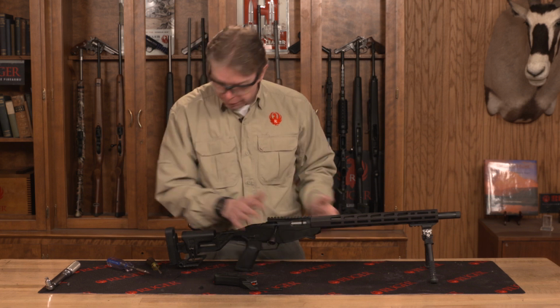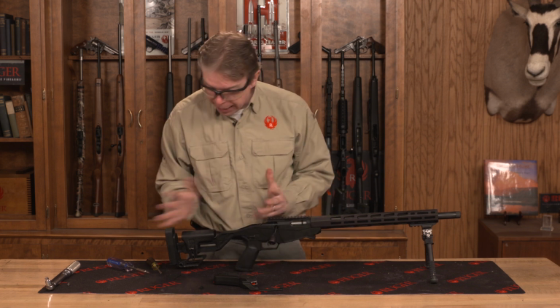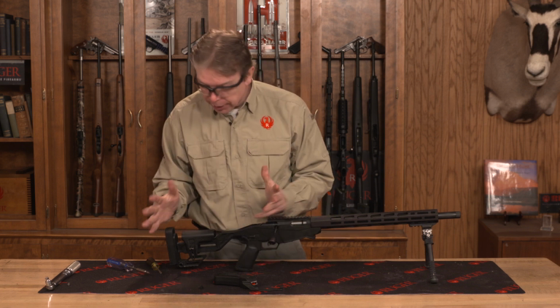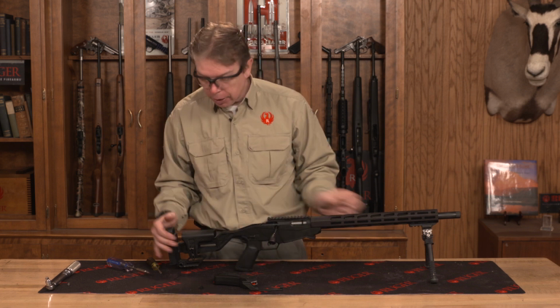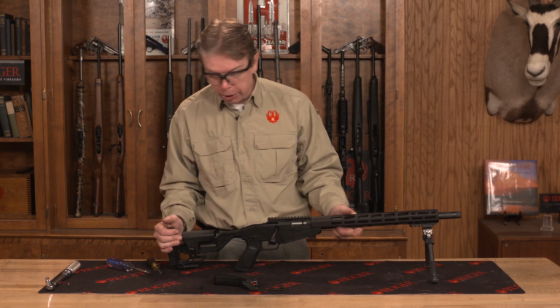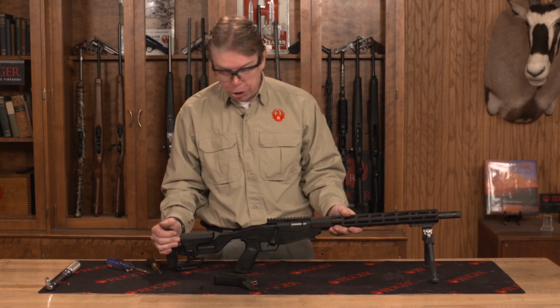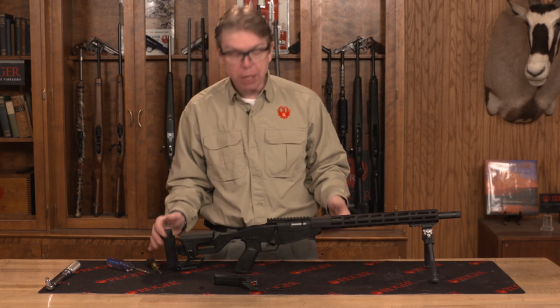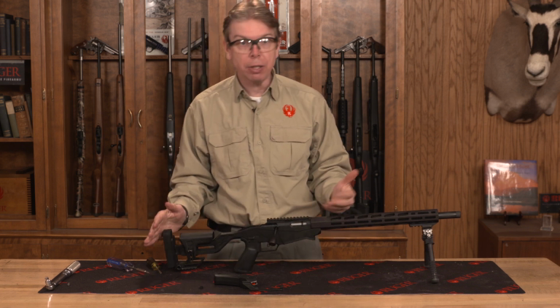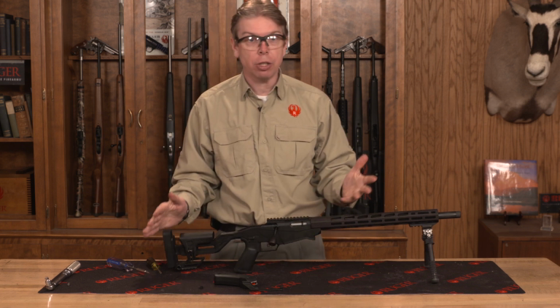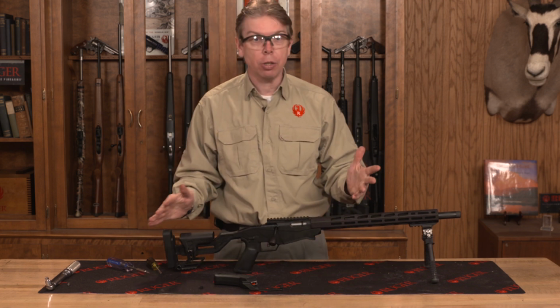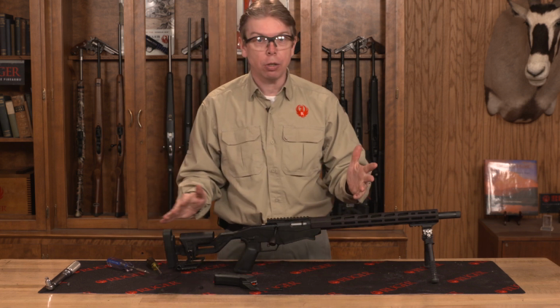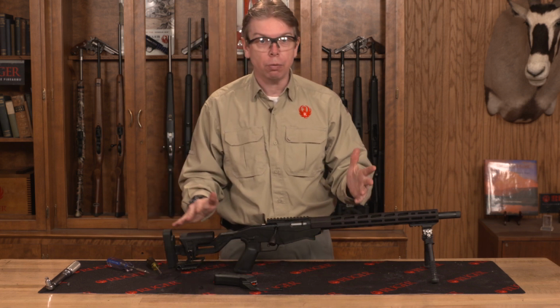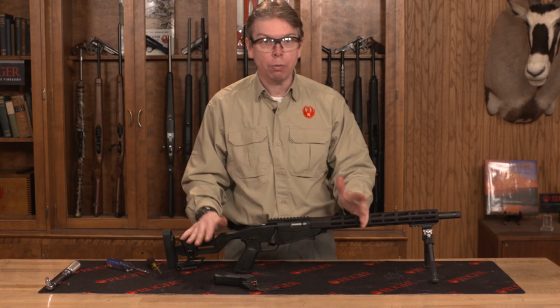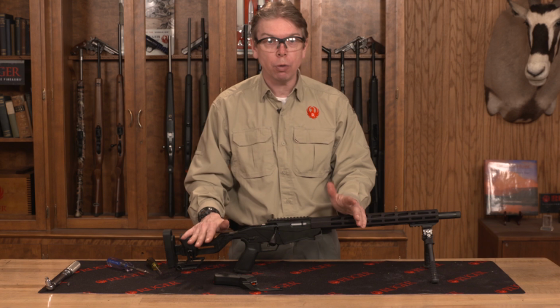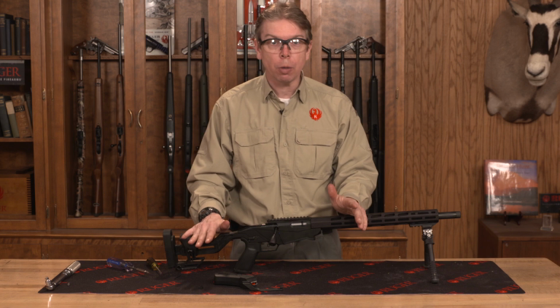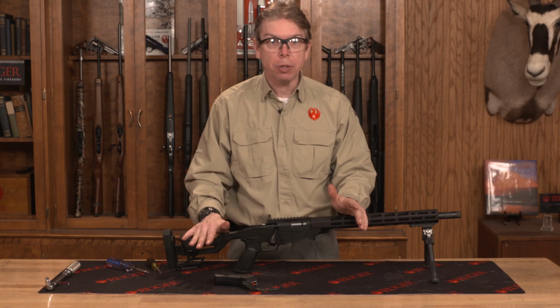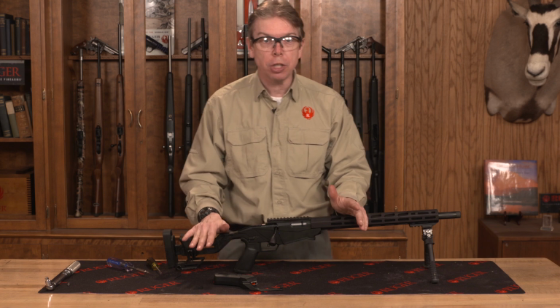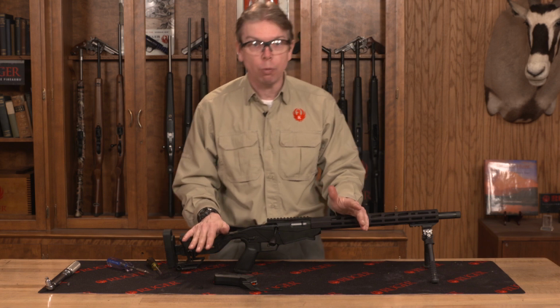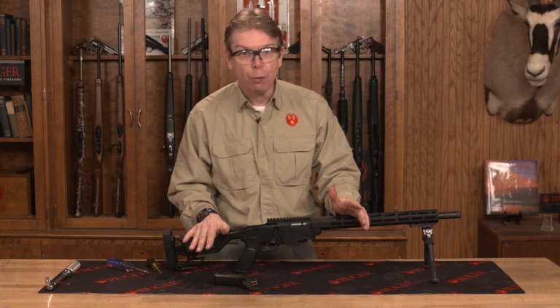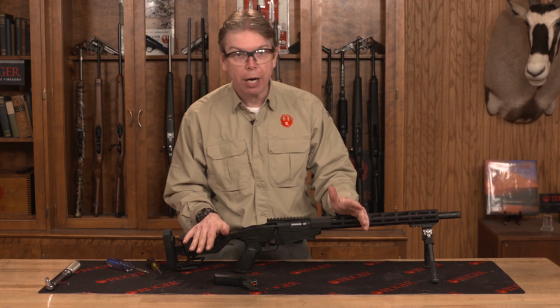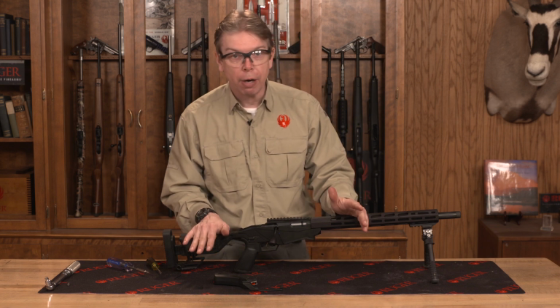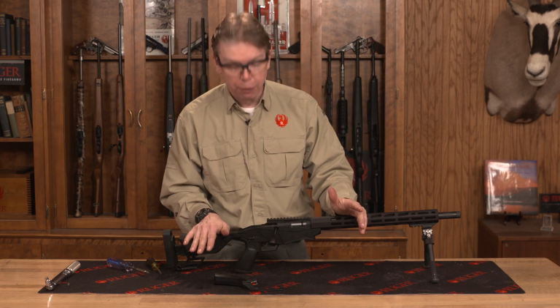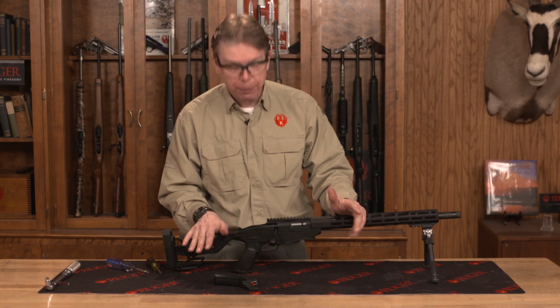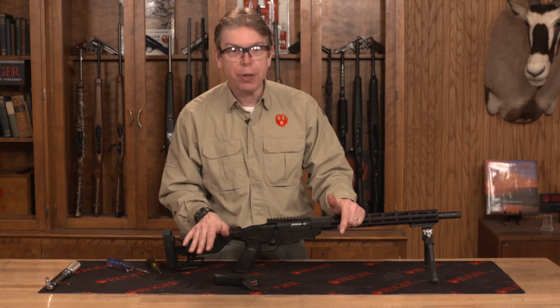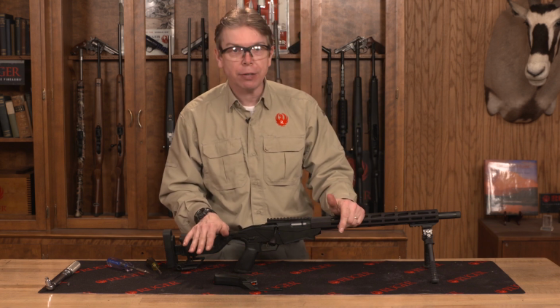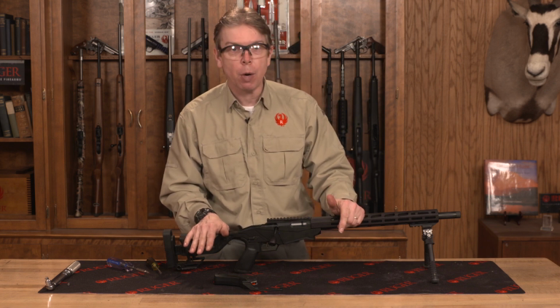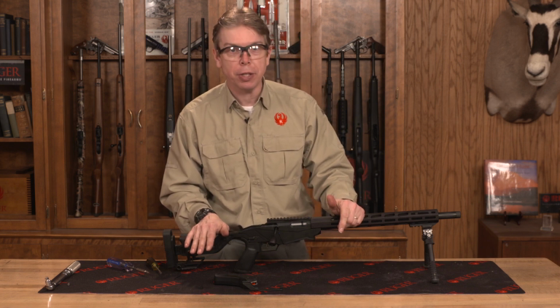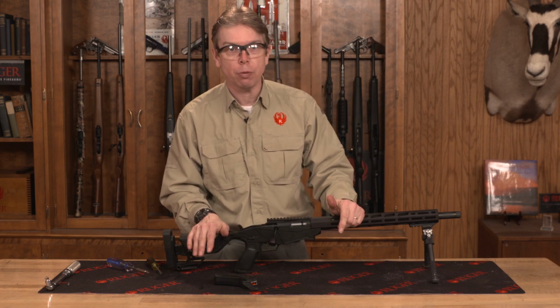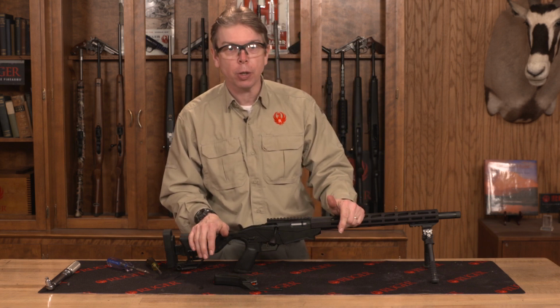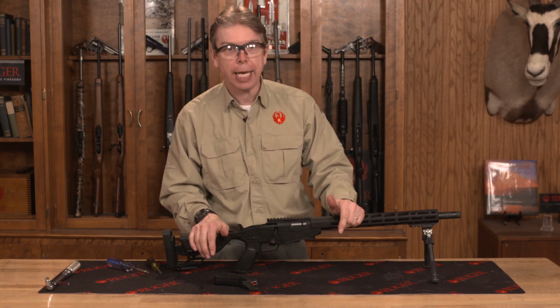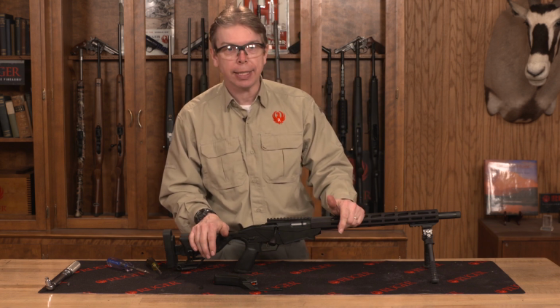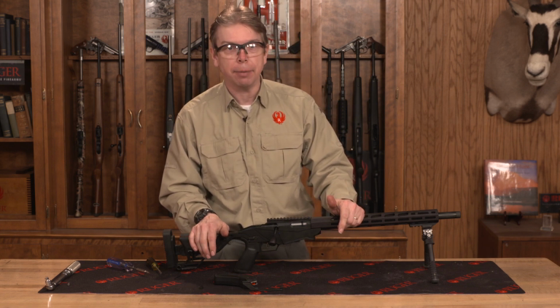That is it on your adjustments to your Ruger Precision Rimfire Rifle. Thanks for watching this Ruger Tech Tip.